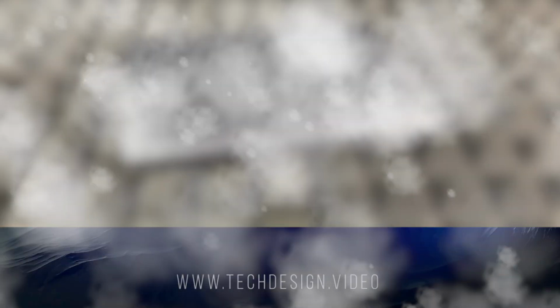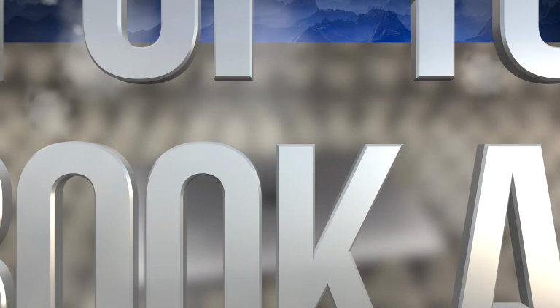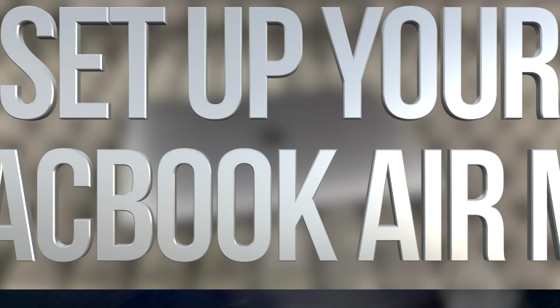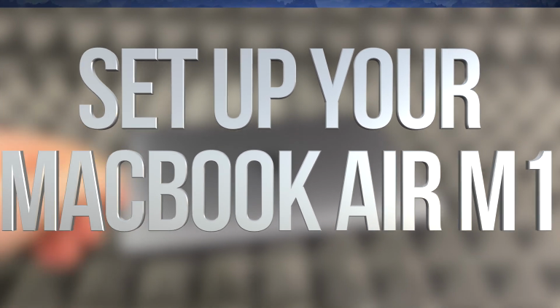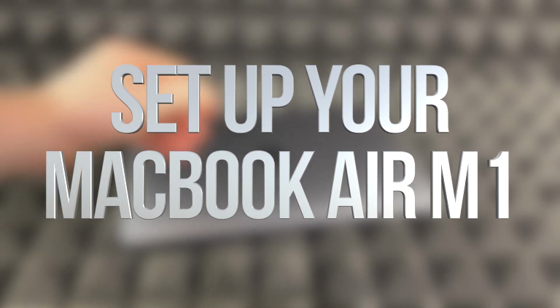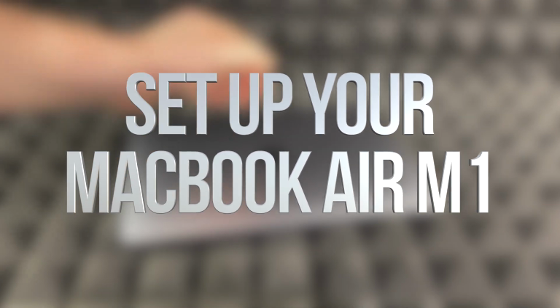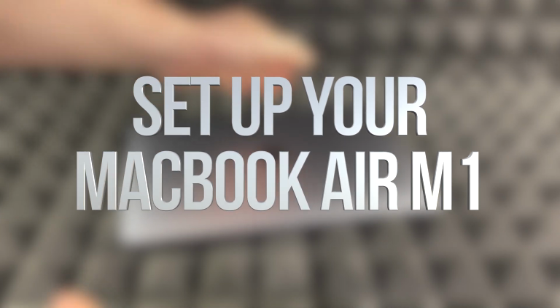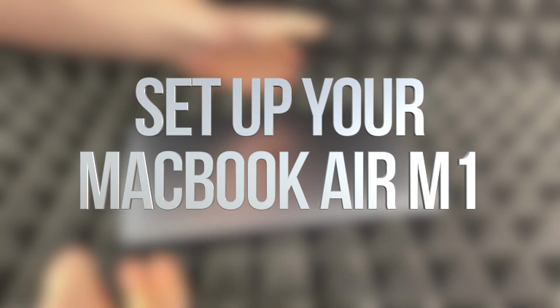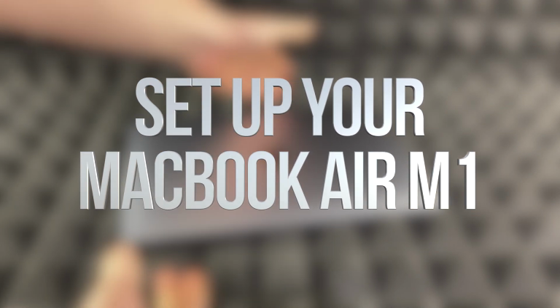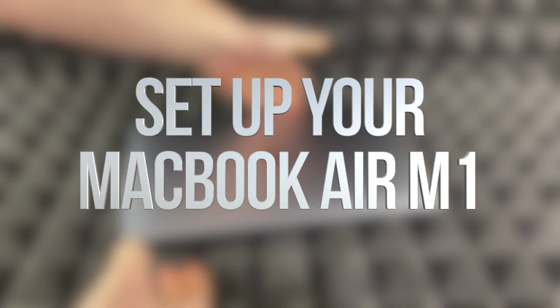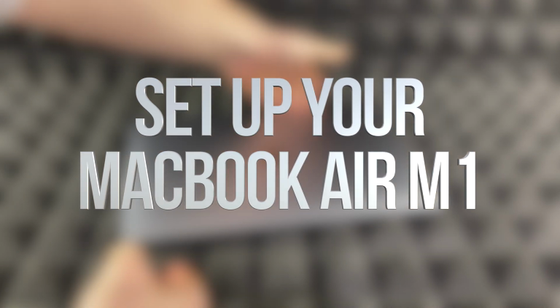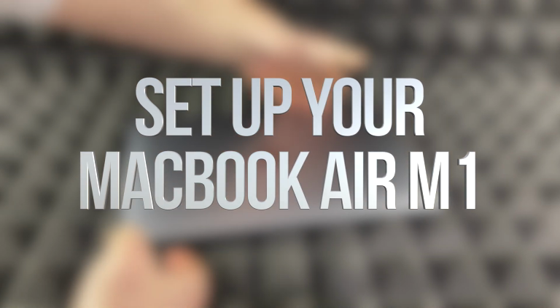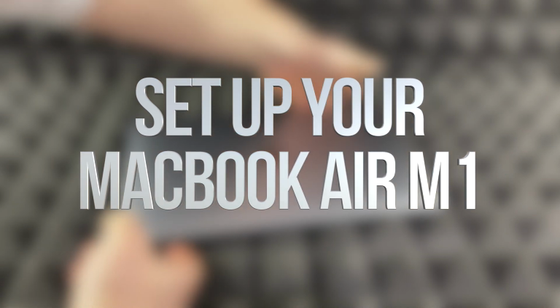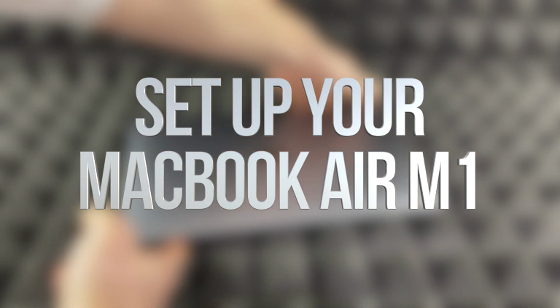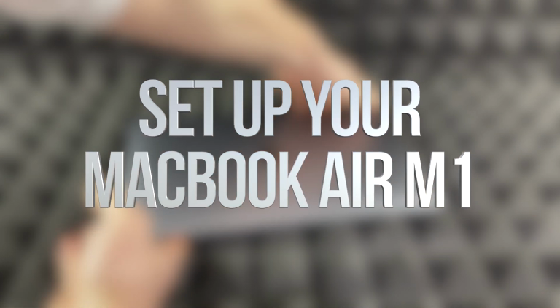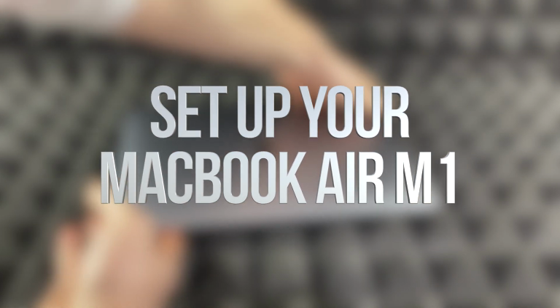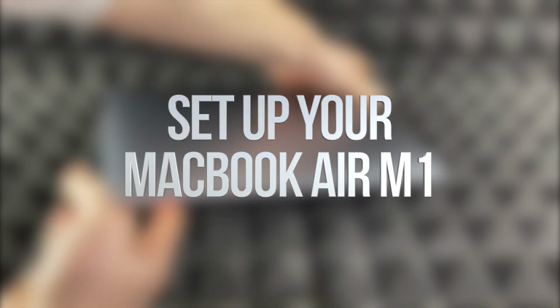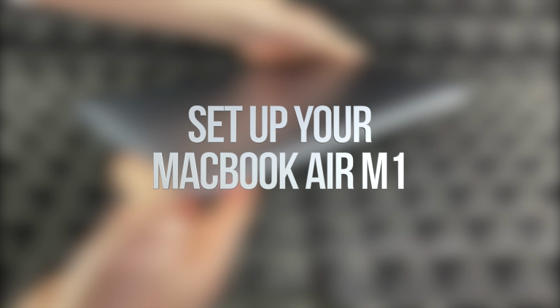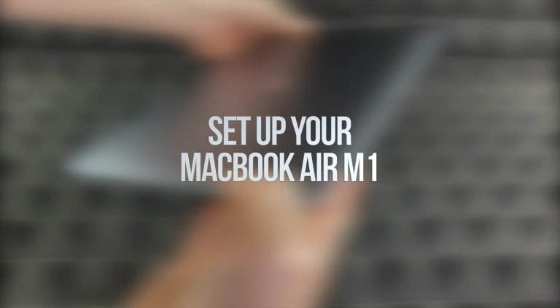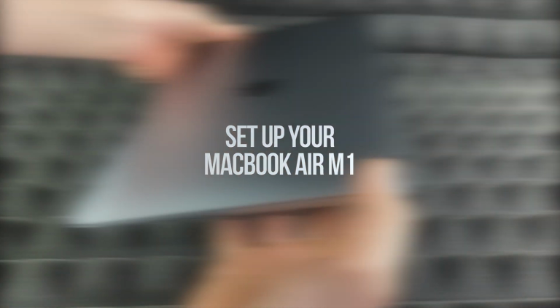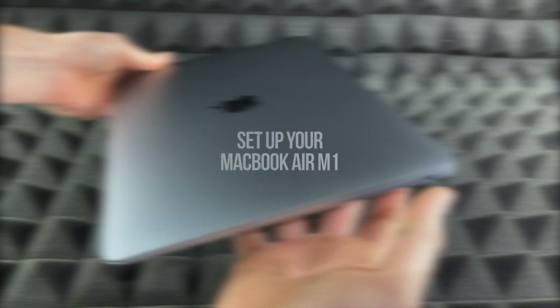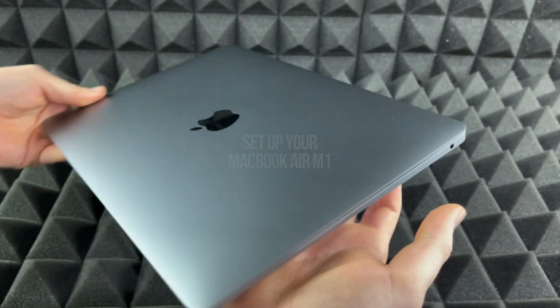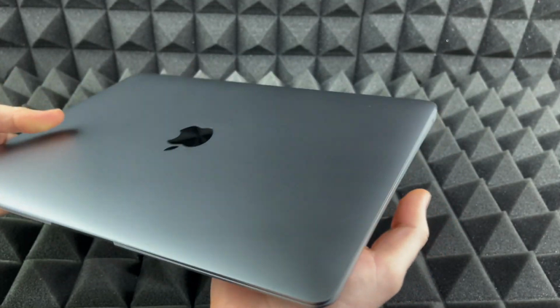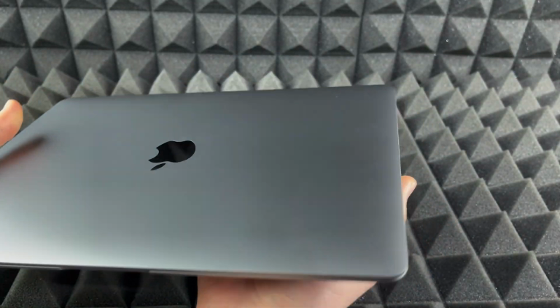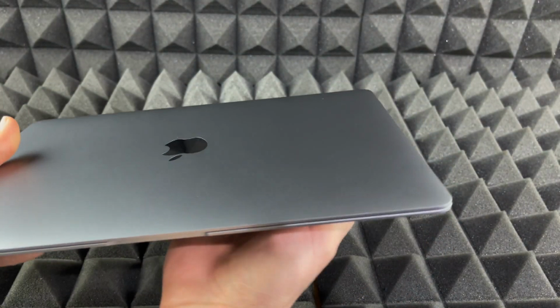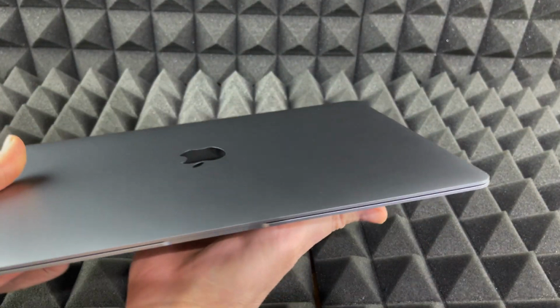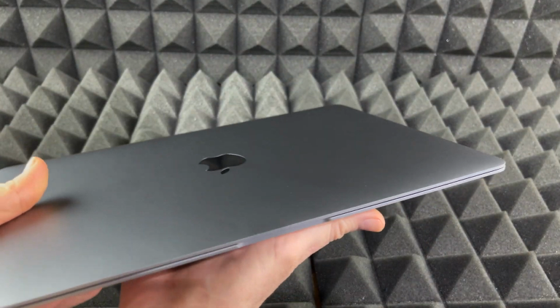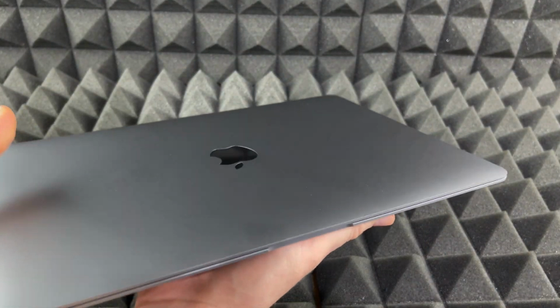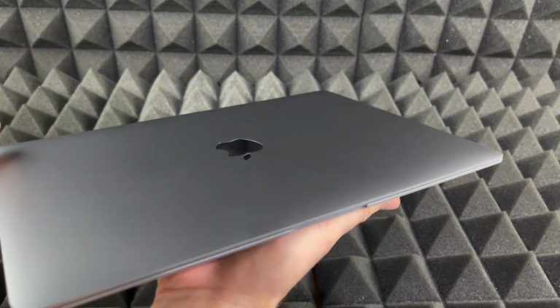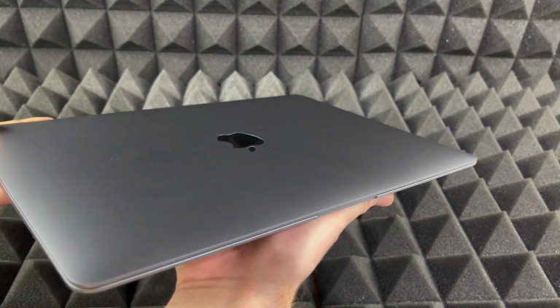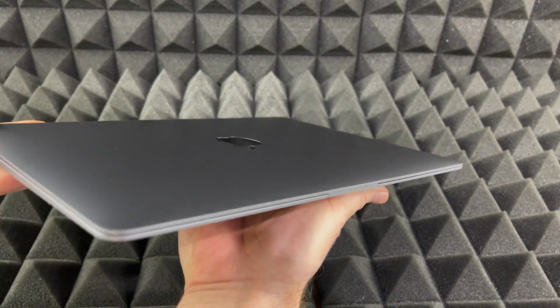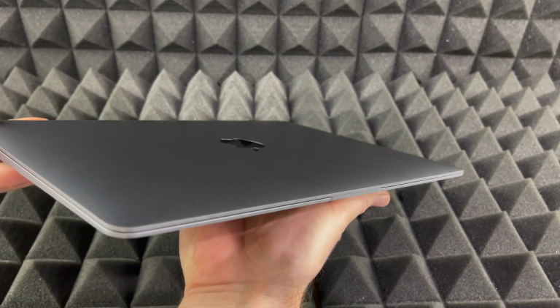Hey guys, on today's video I'm going to teach you how to set up your brand new MacBook Air.